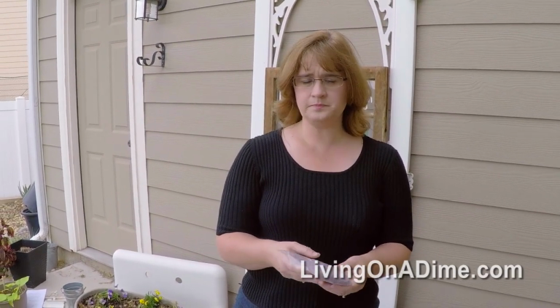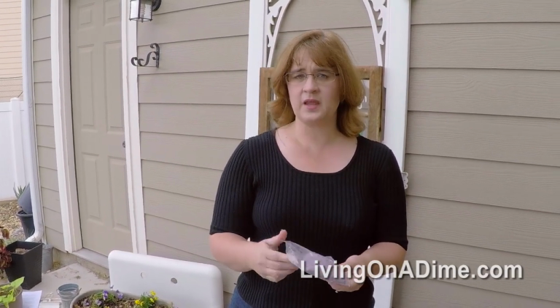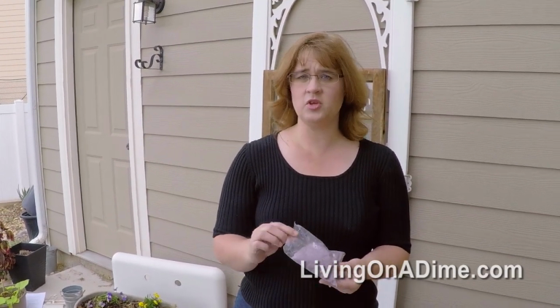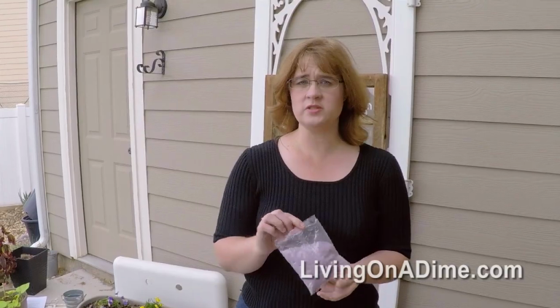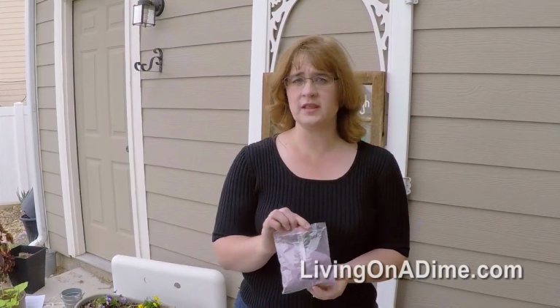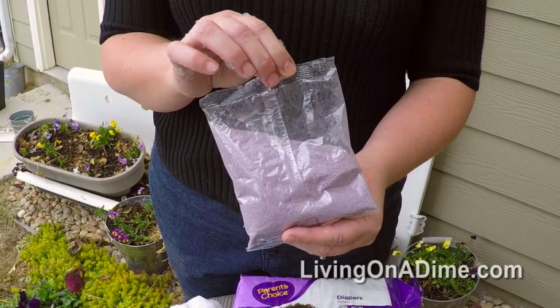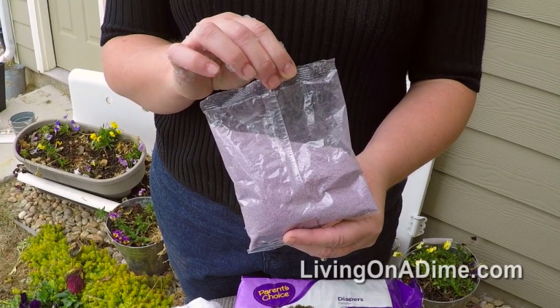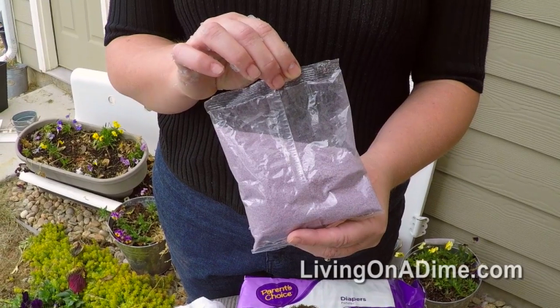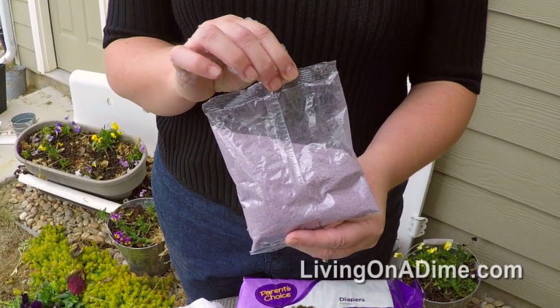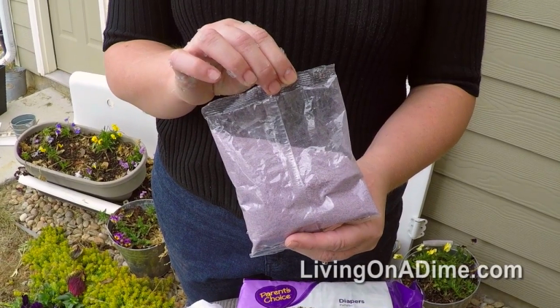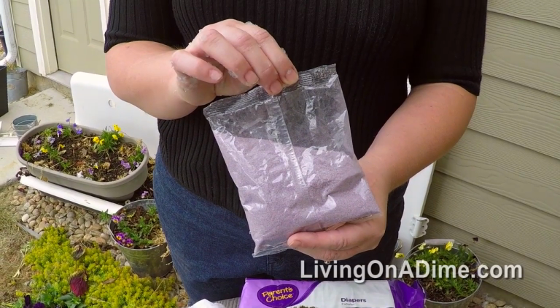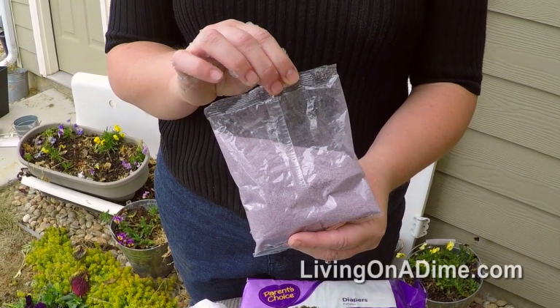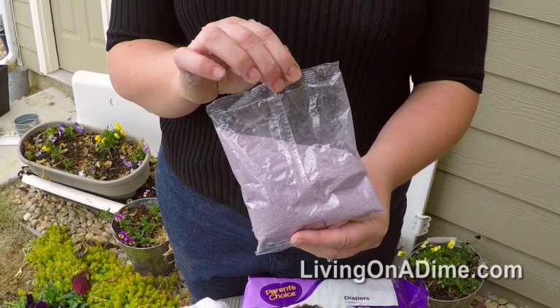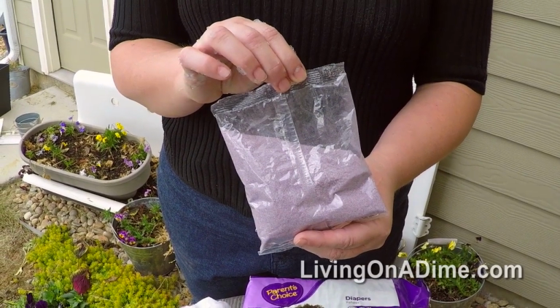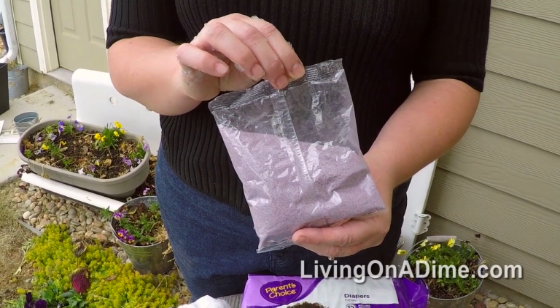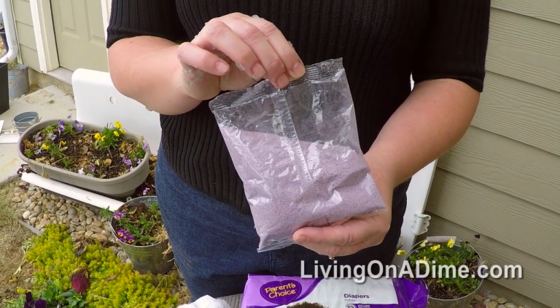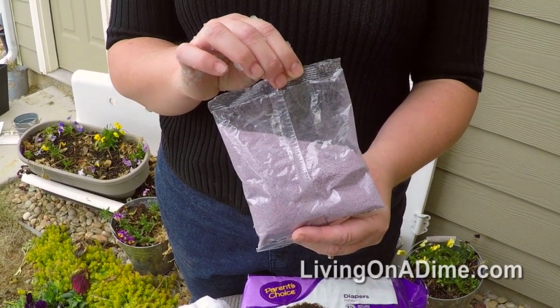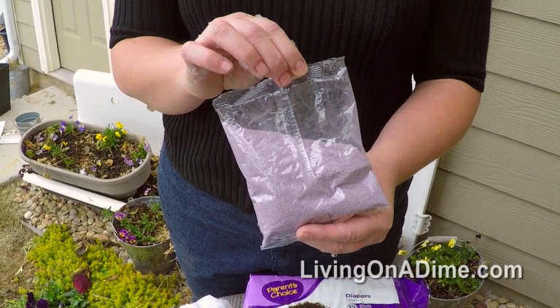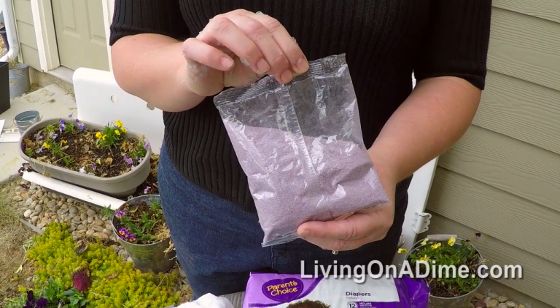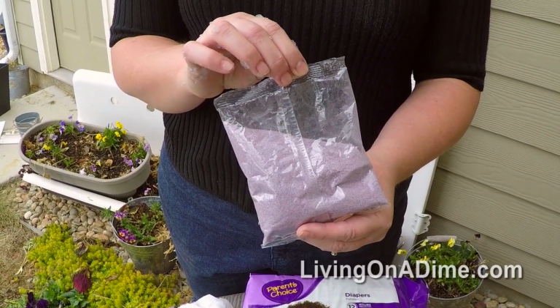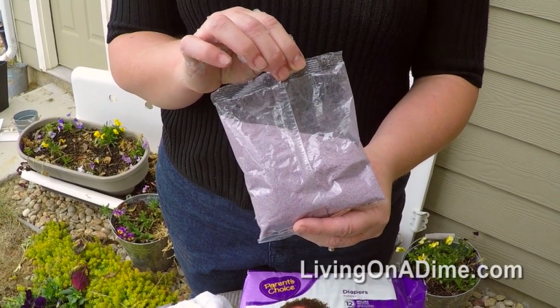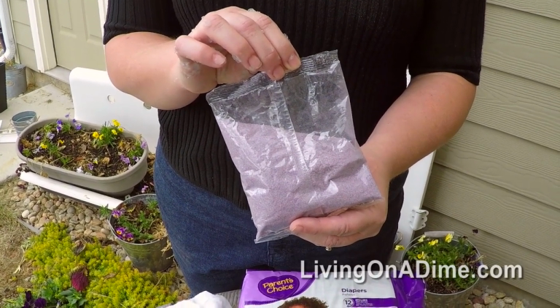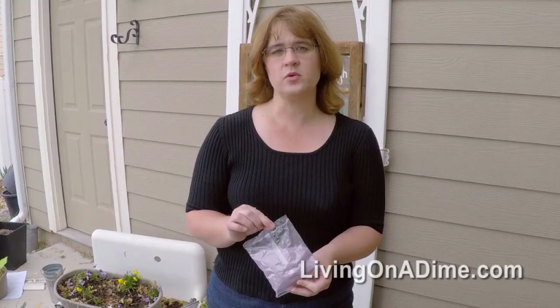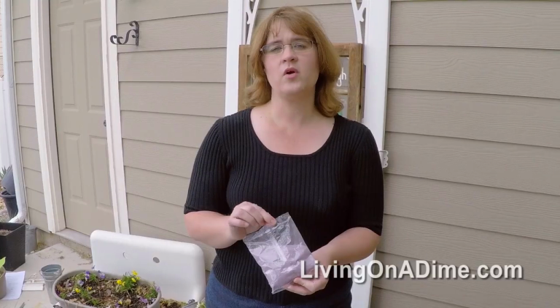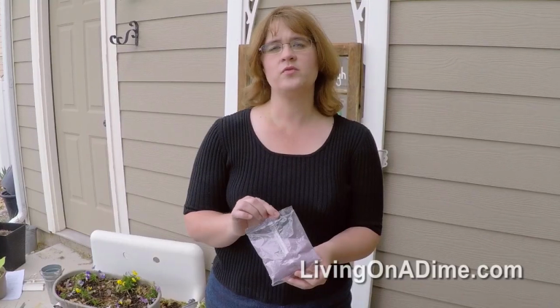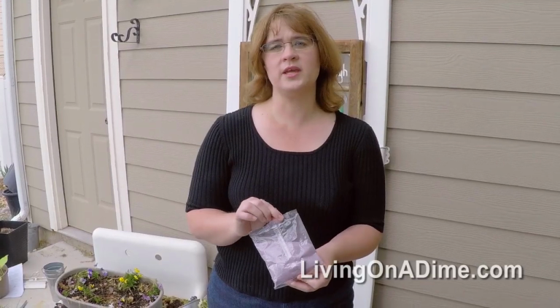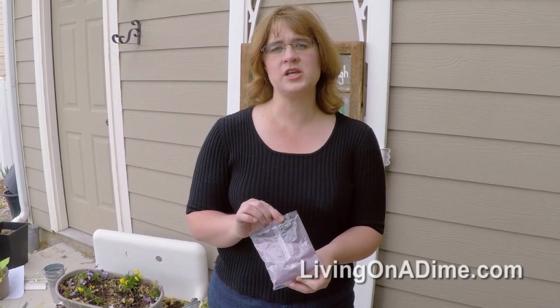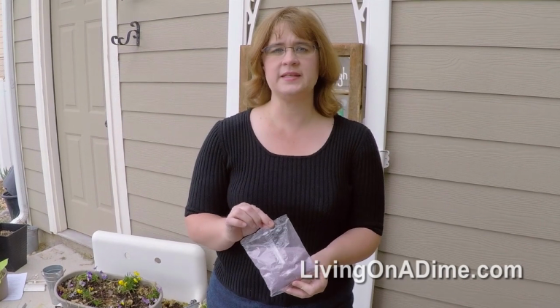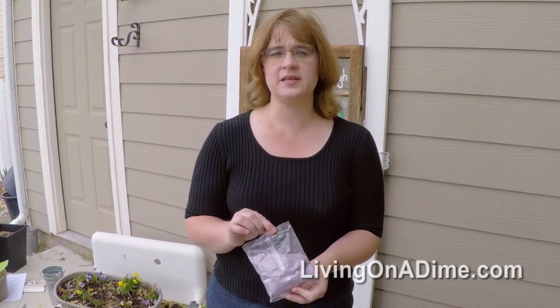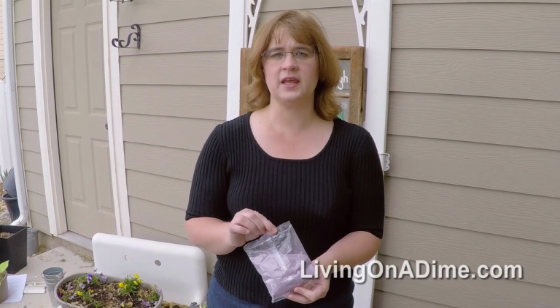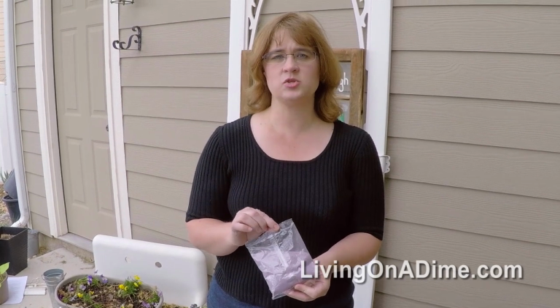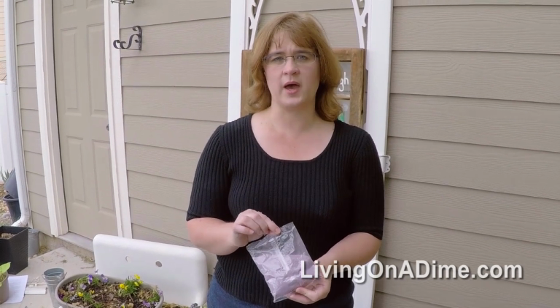If you use this or if you use crystals, be sure to use one teaspoon for each 8 to 10 inch pot.